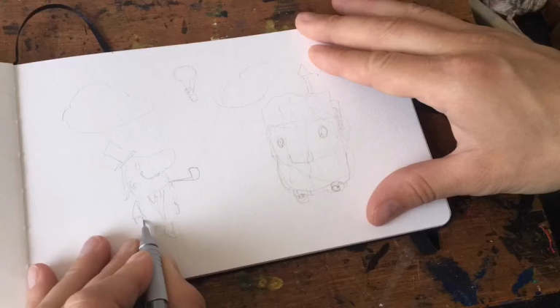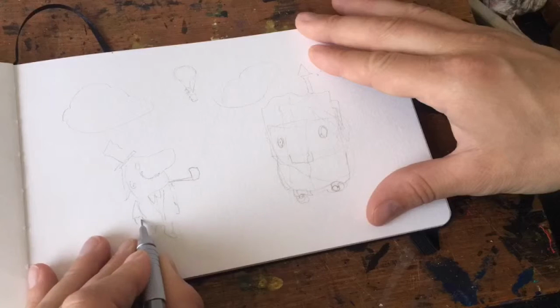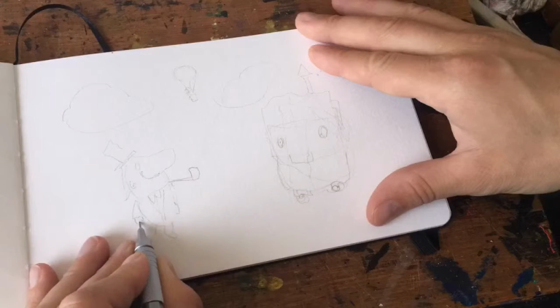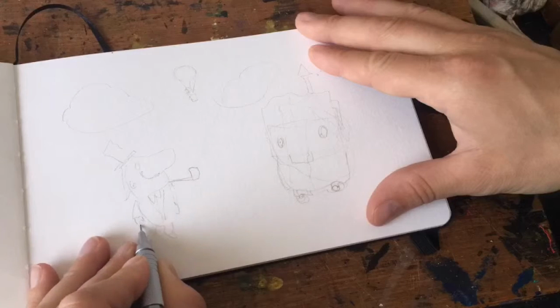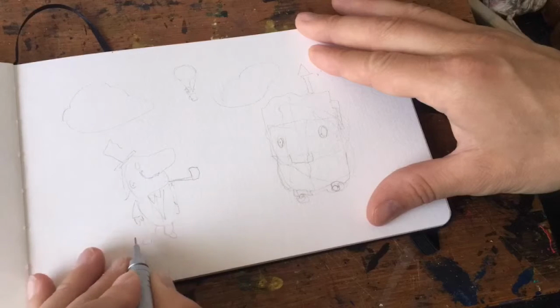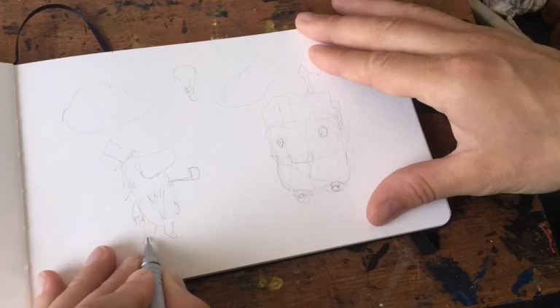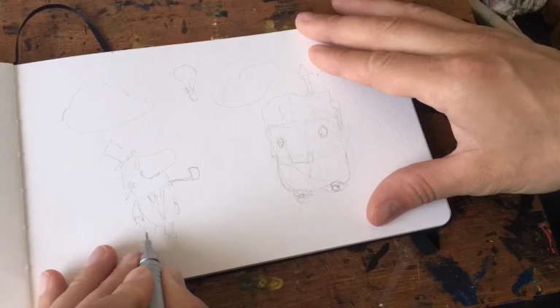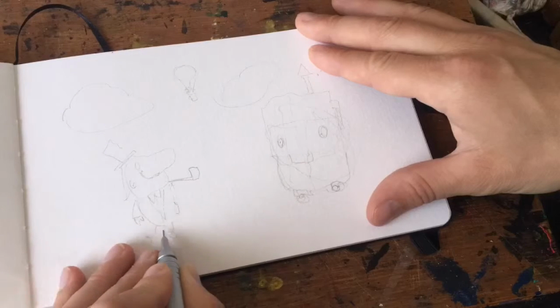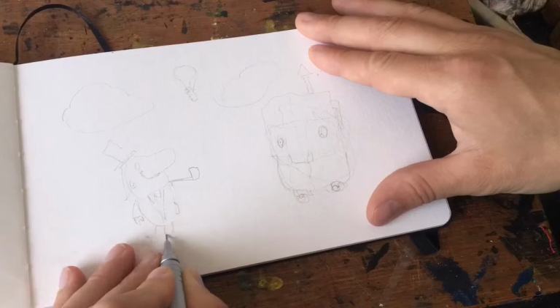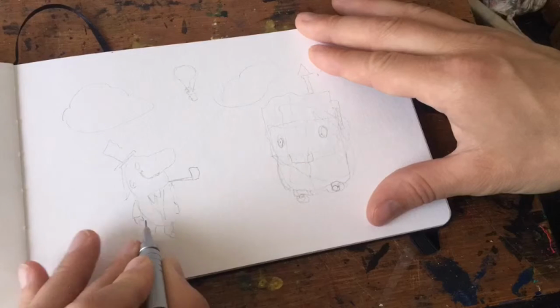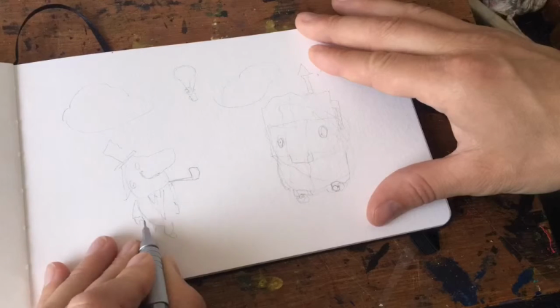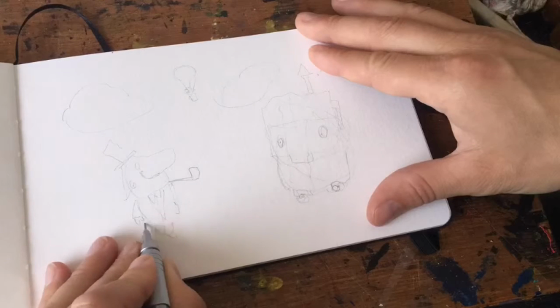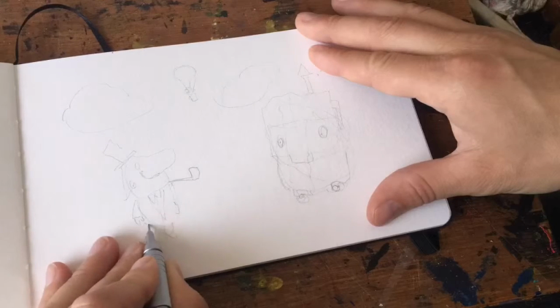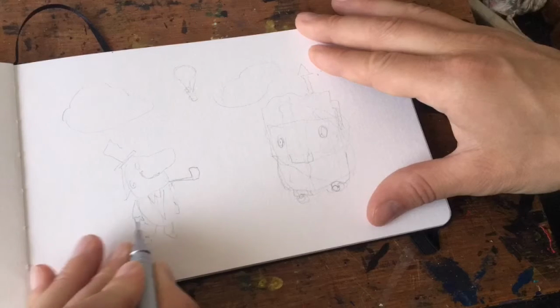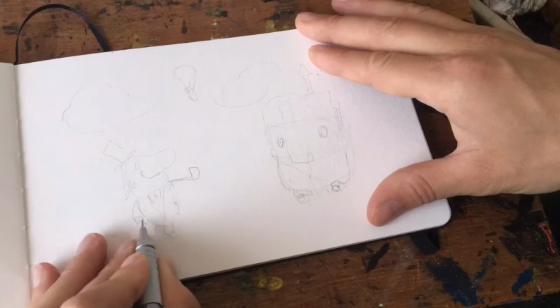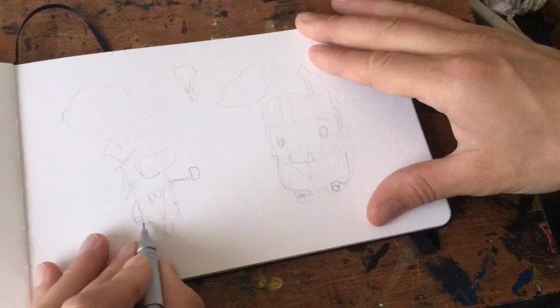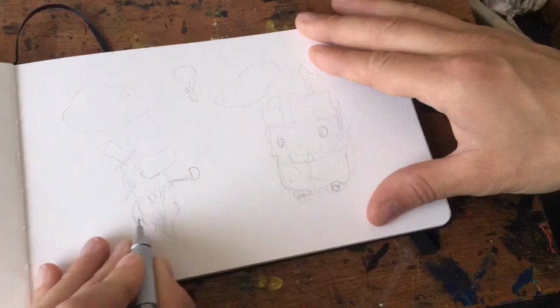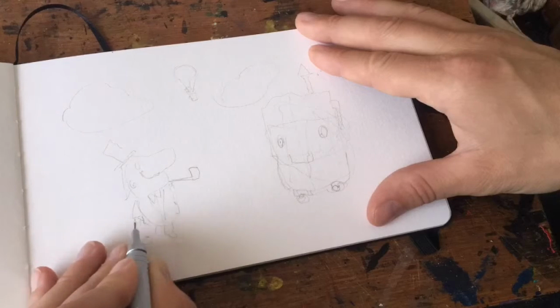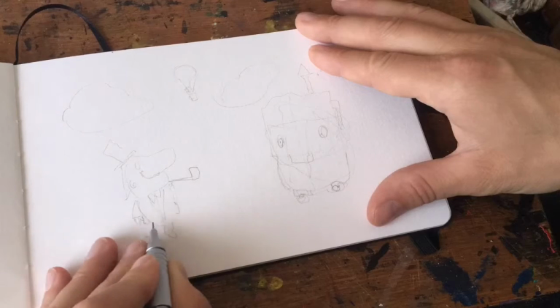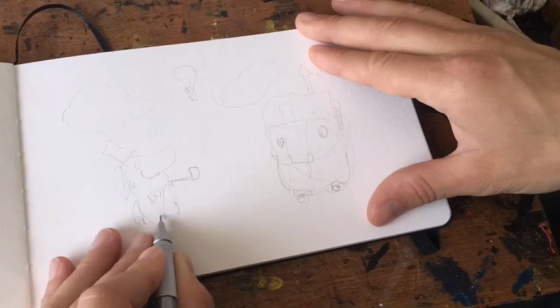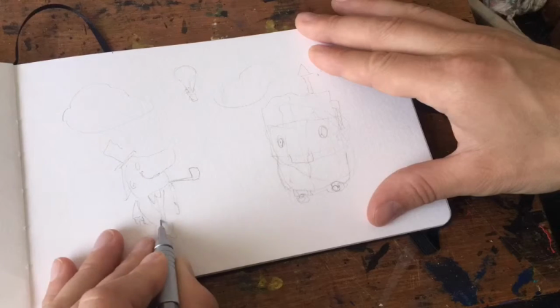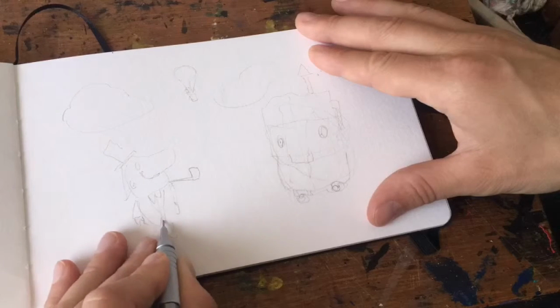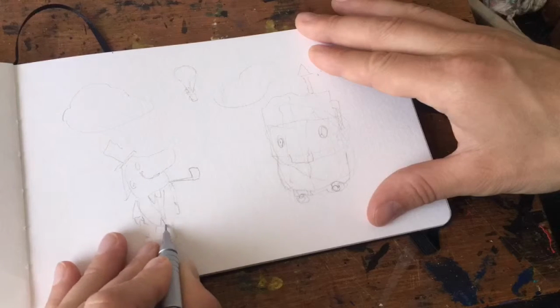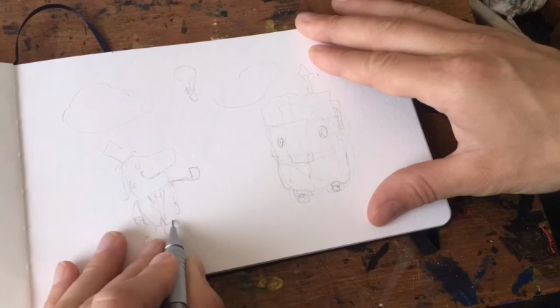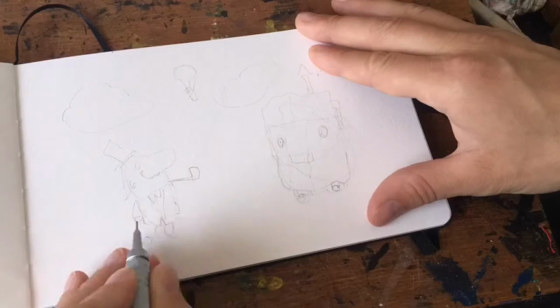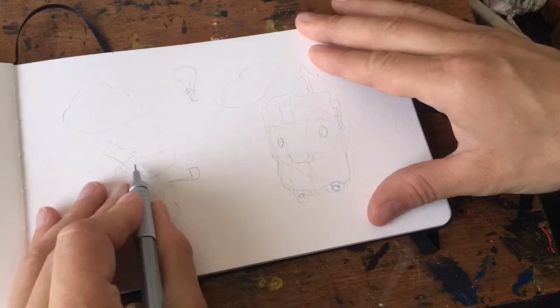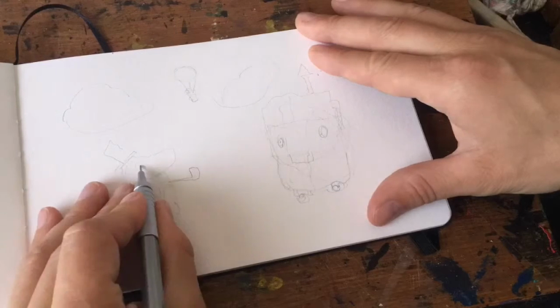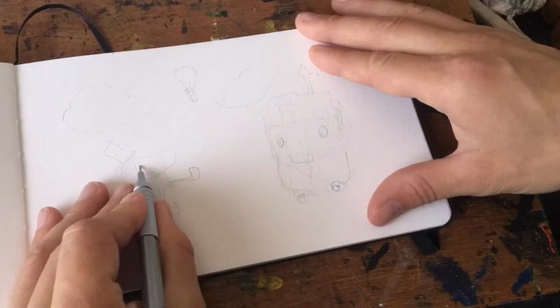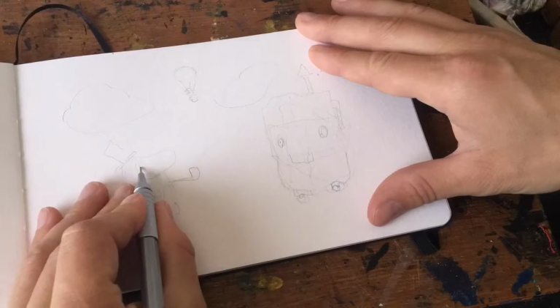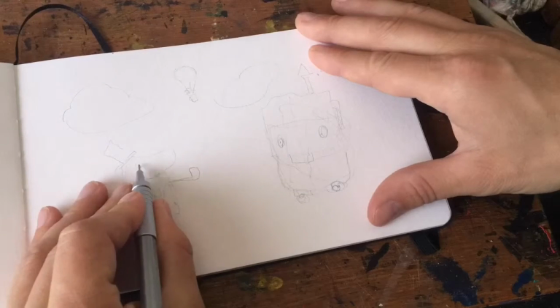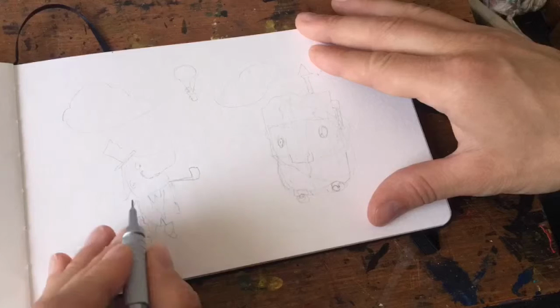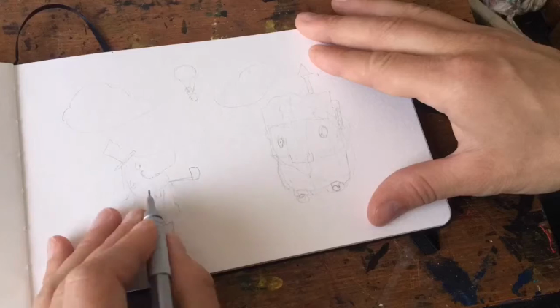Hello everyone, welcome back to my daily art blog and the drawing of the day.